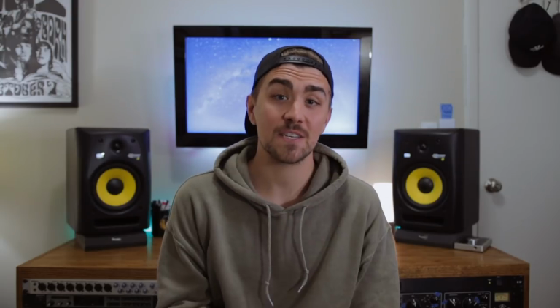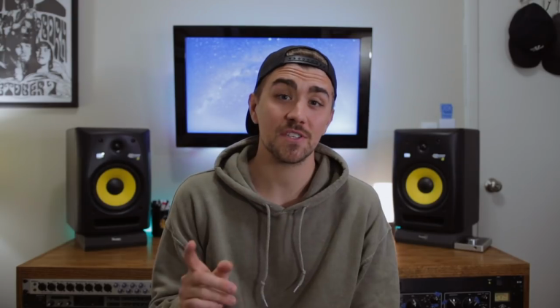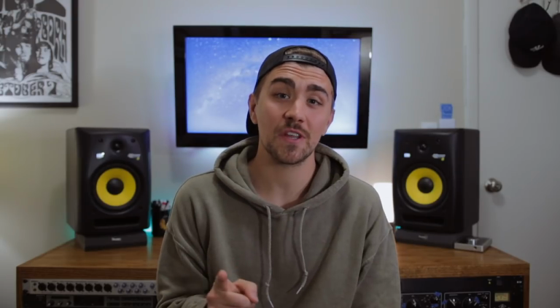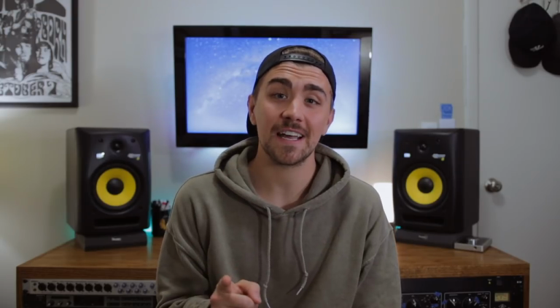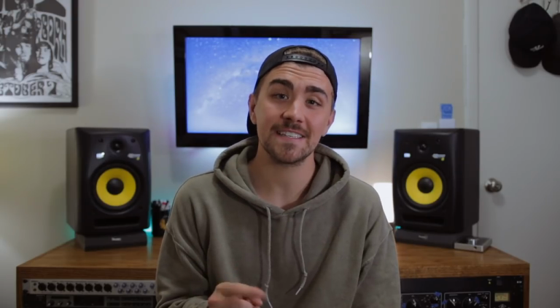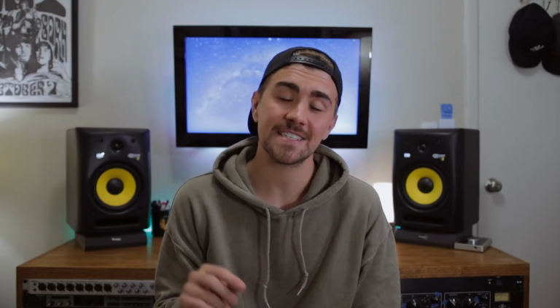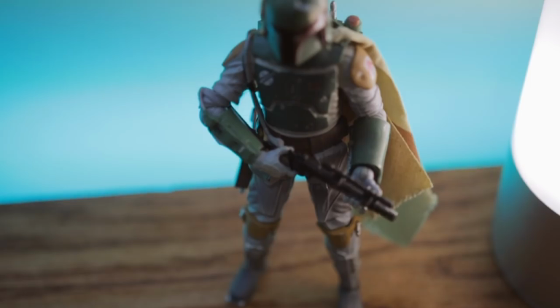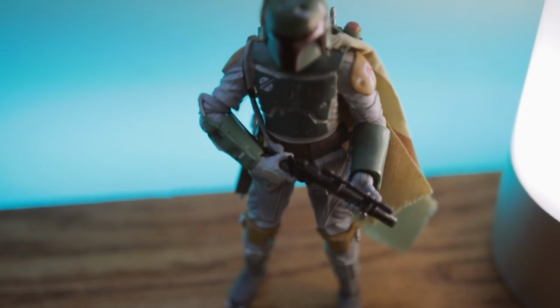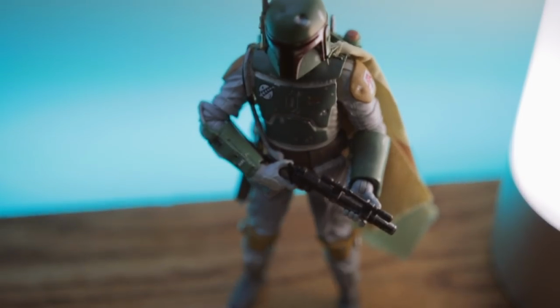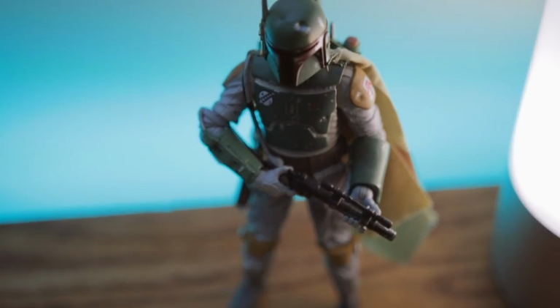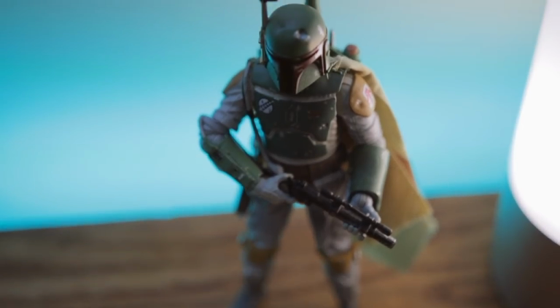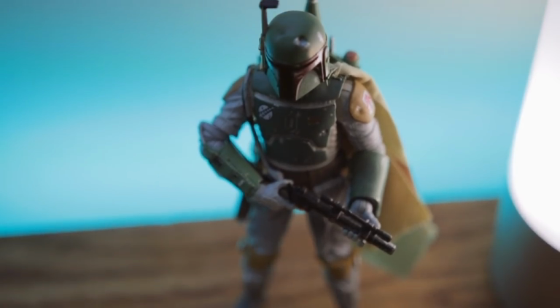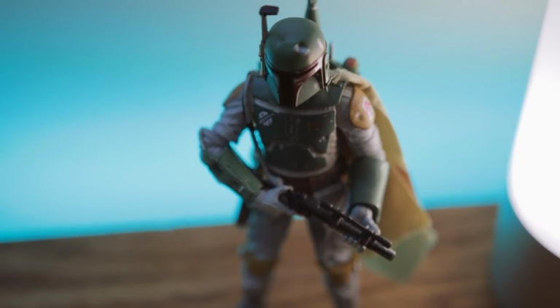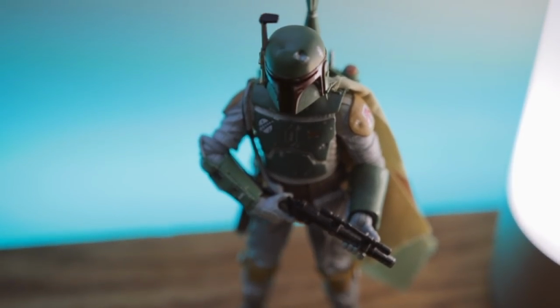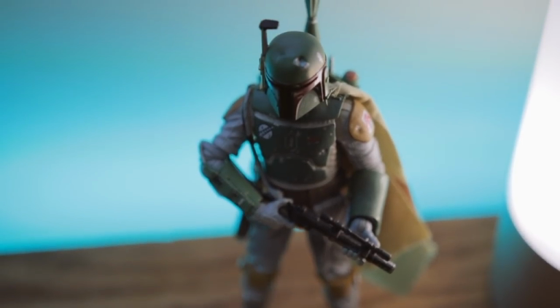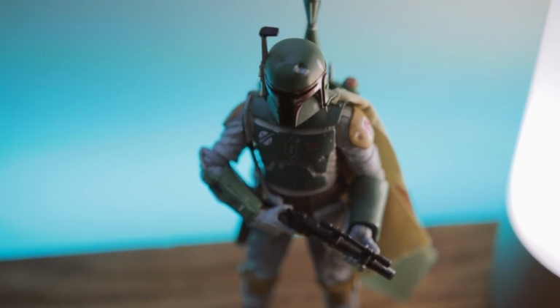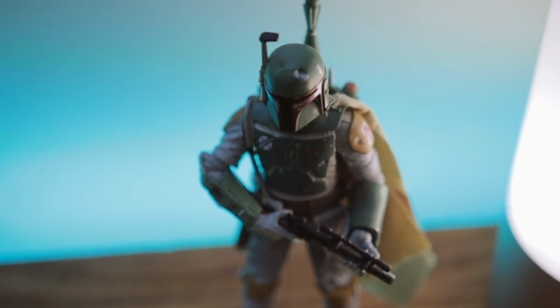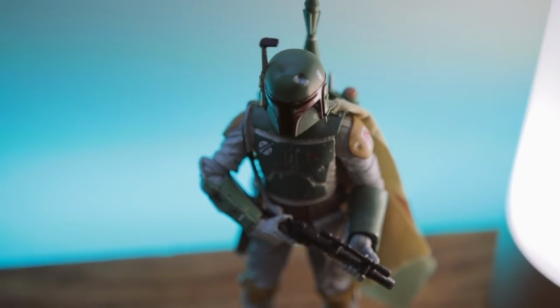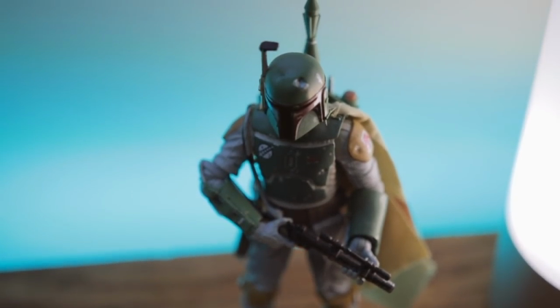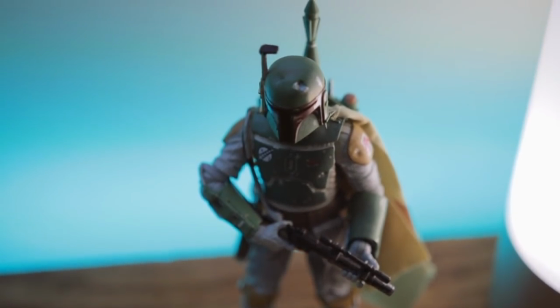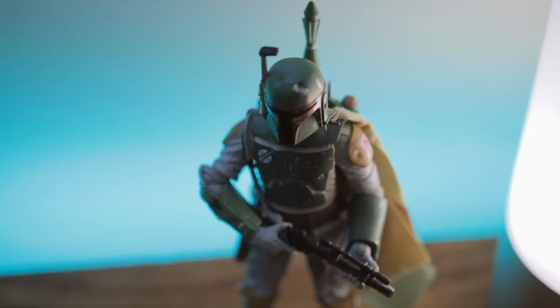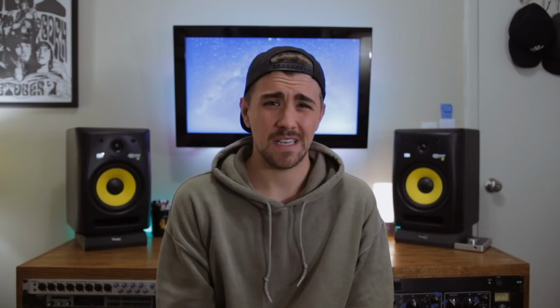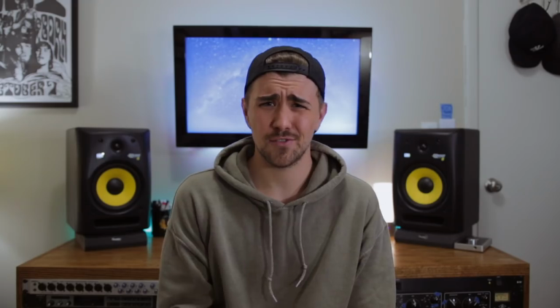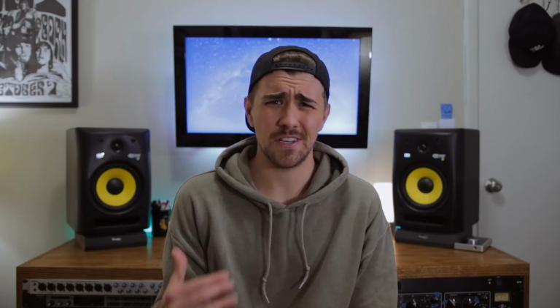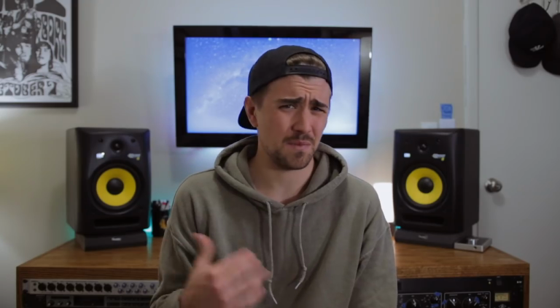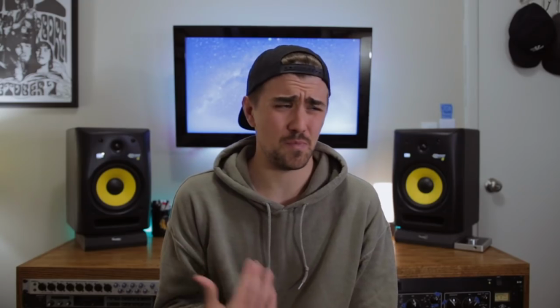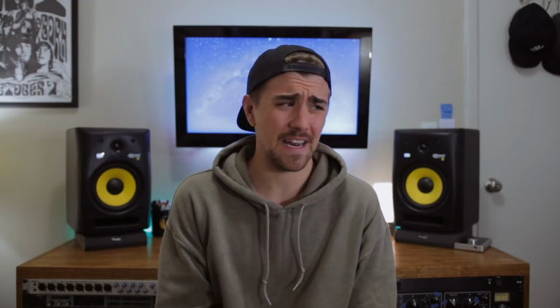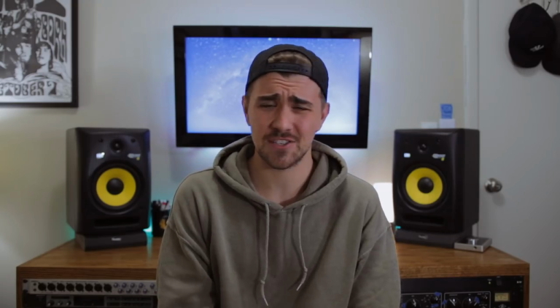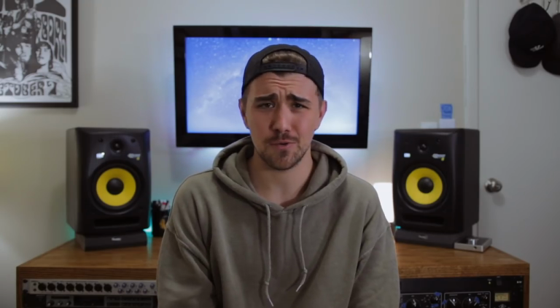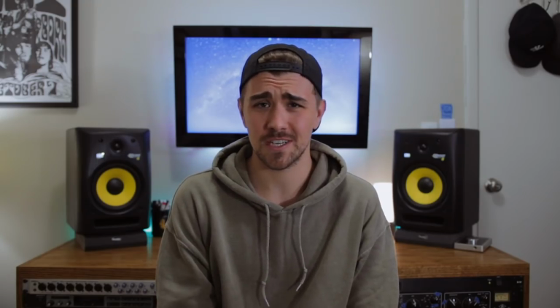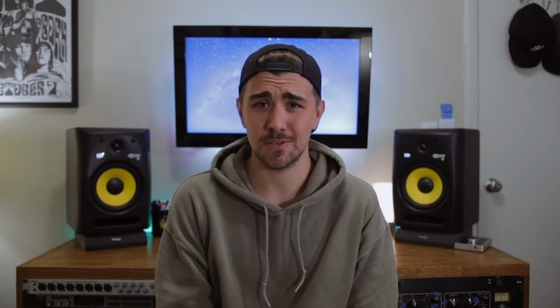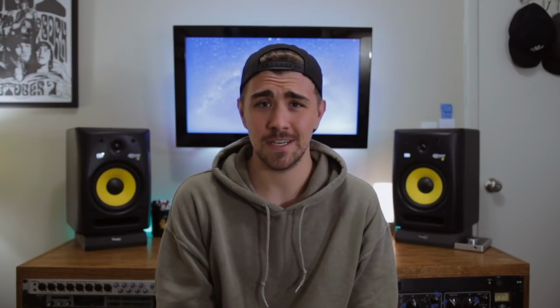I've got the old tried and true KRK Rokit 8s sitting on acoustic isolation pads from Auralex. My Apogee Duet is sitting over here on the far side of the desk — still trying to figure out if there's a better place for this, I might mount it somewhere. Last but certainly not least, we've got the fat man standing nice and tall. After all, he is the most badass Star Wars character, right?